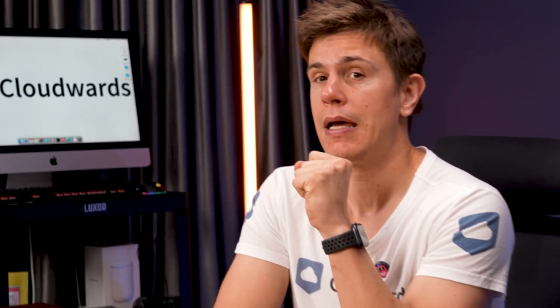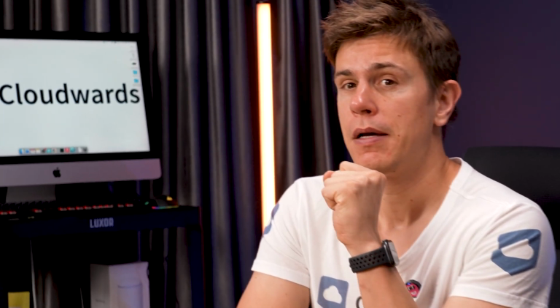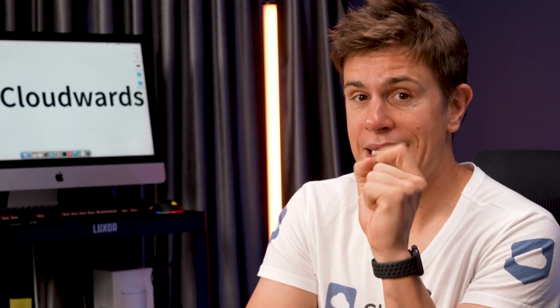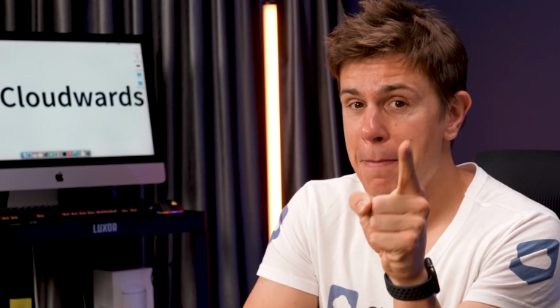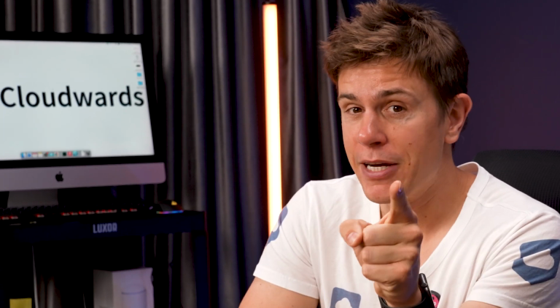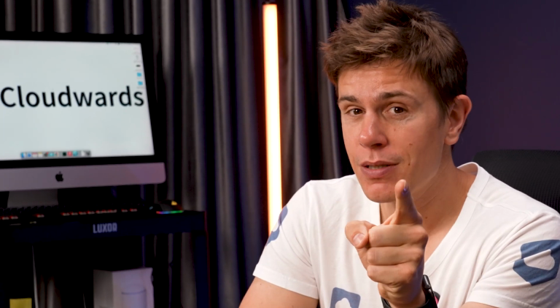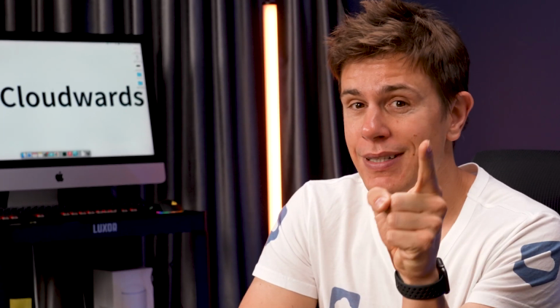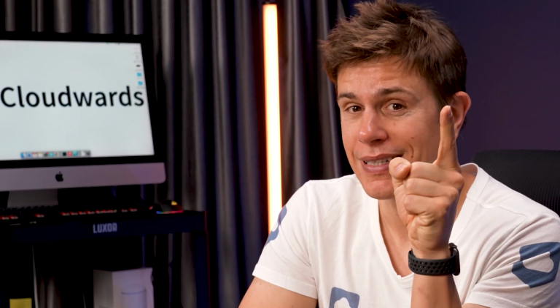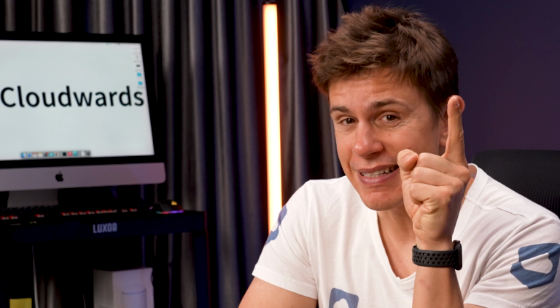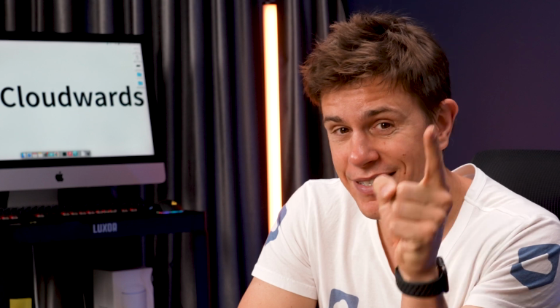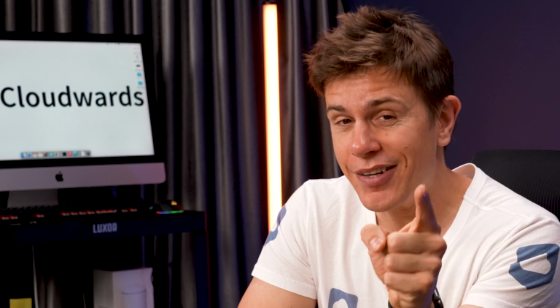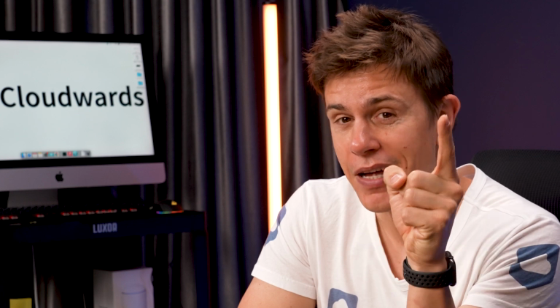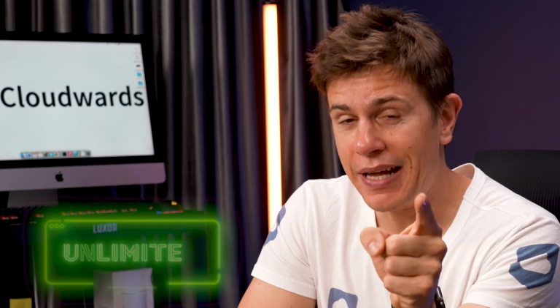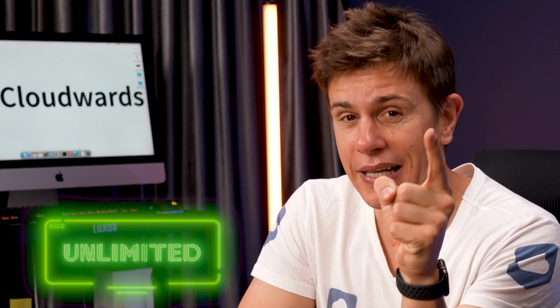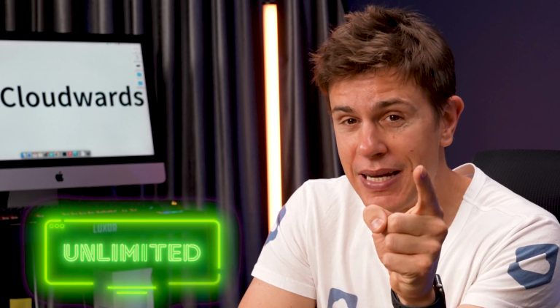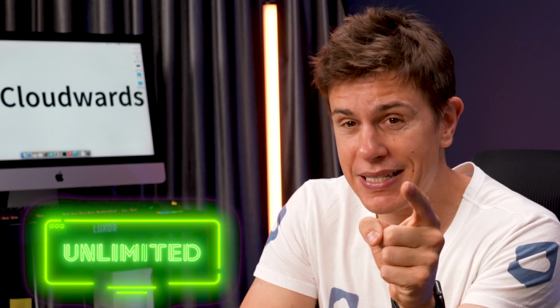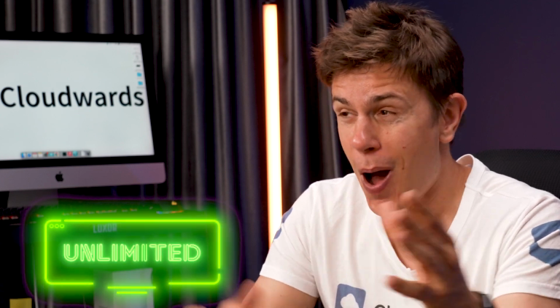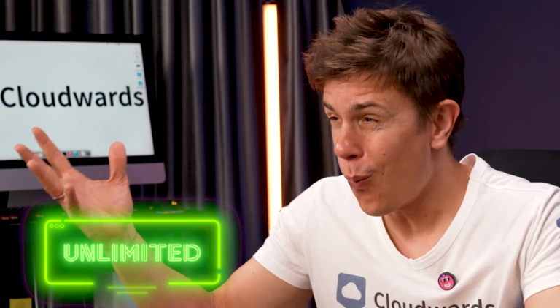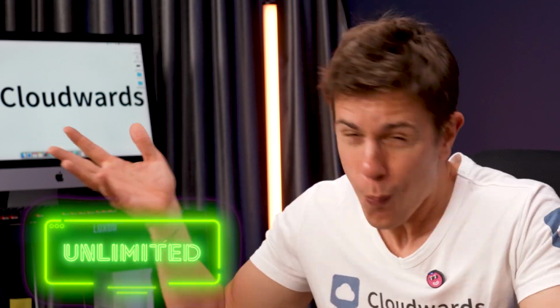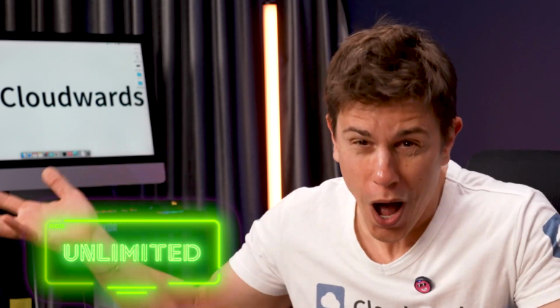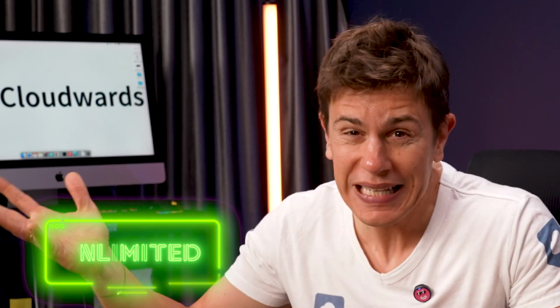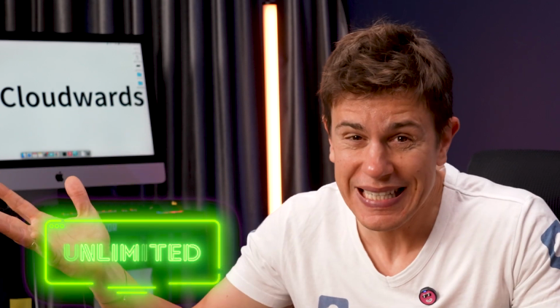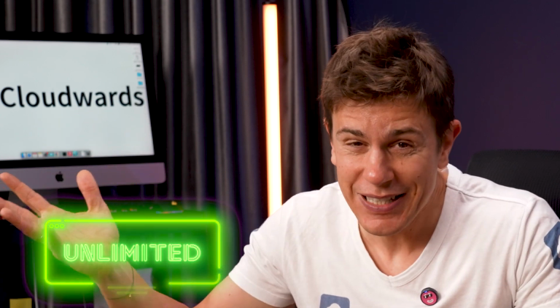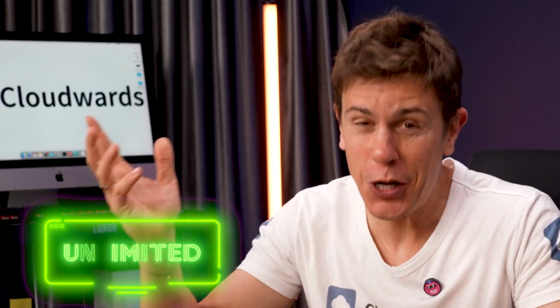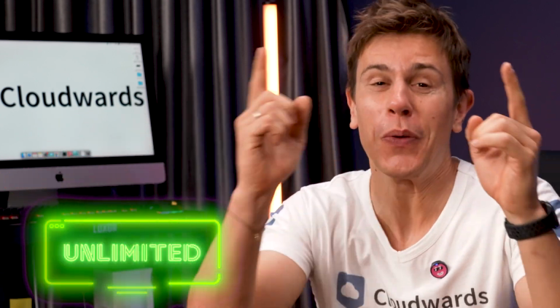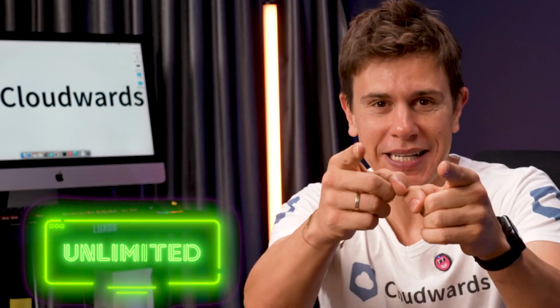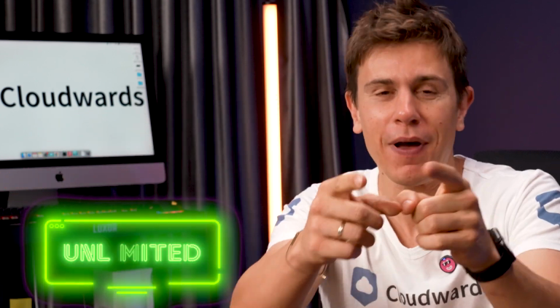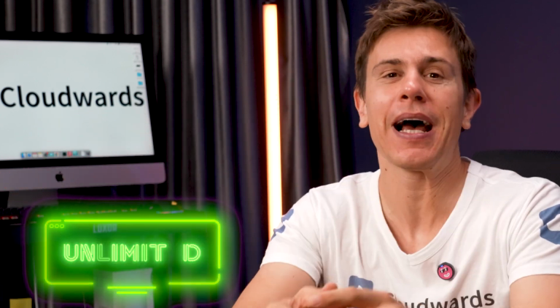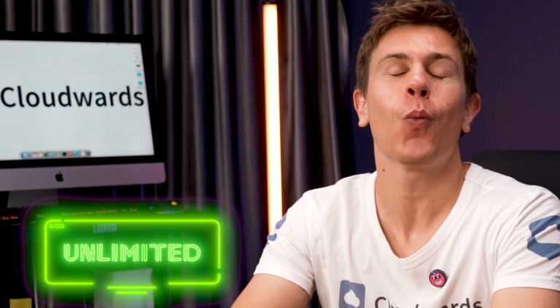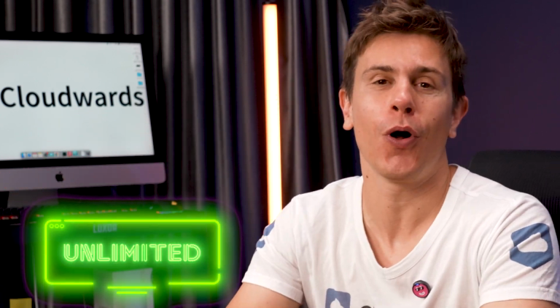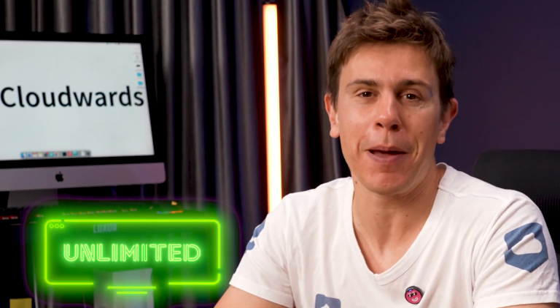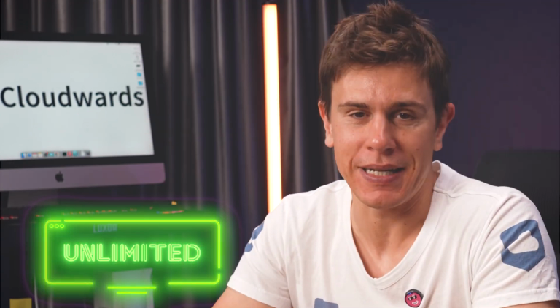Did I mention it's still unlimited? So let's find out what all that means.